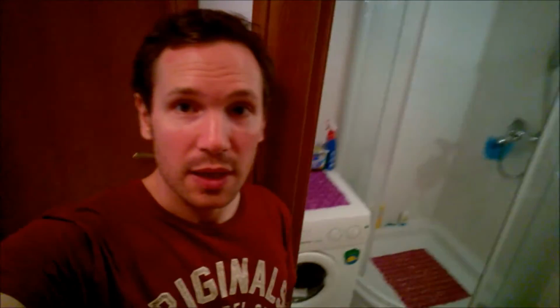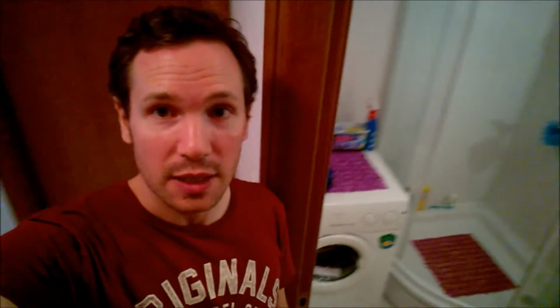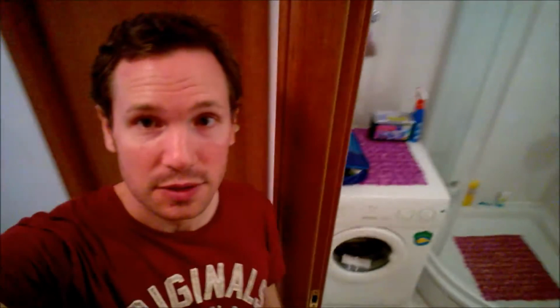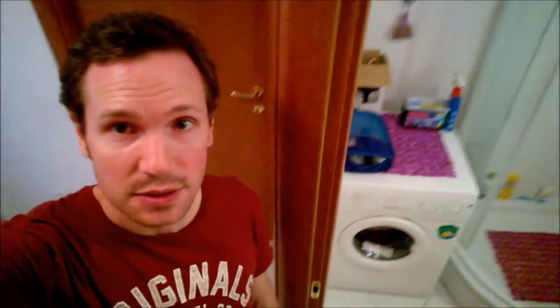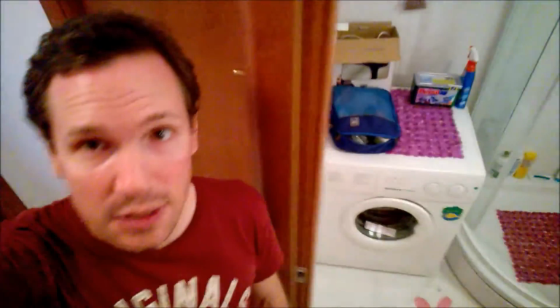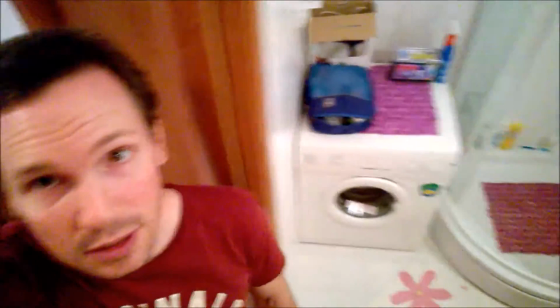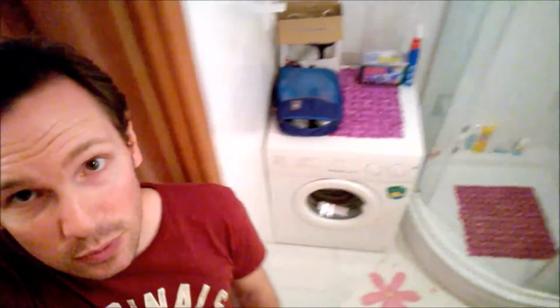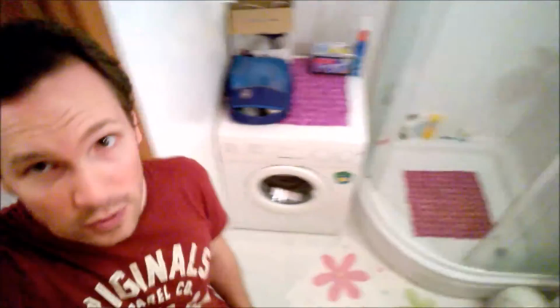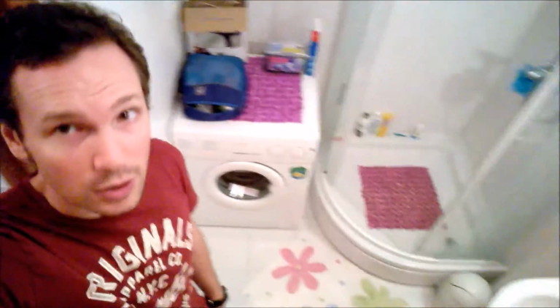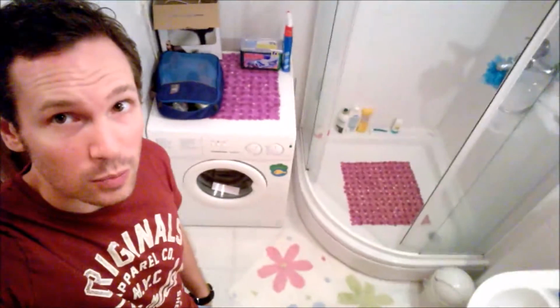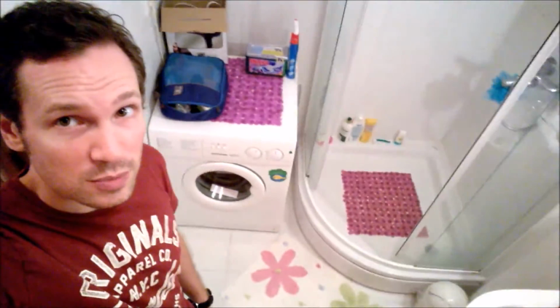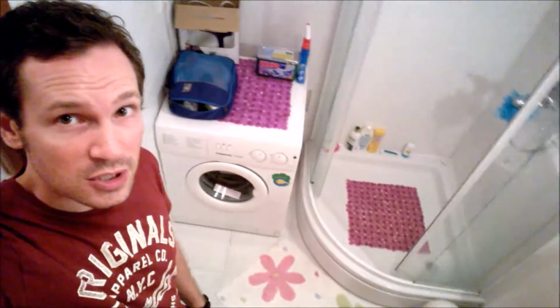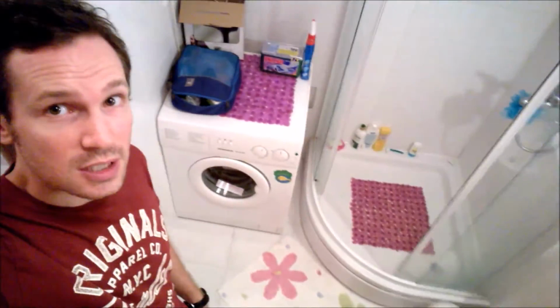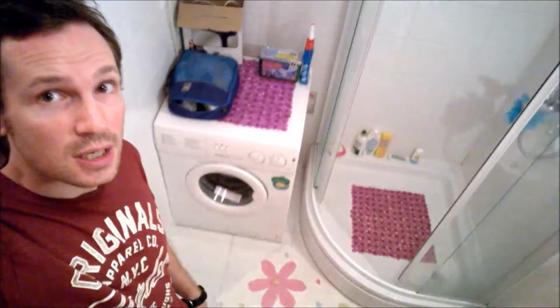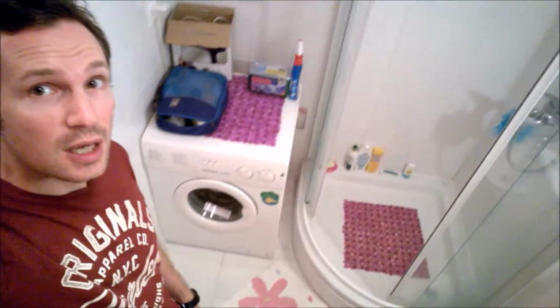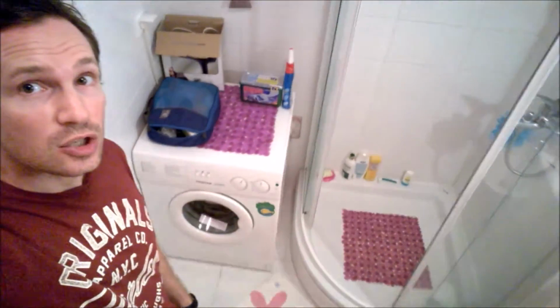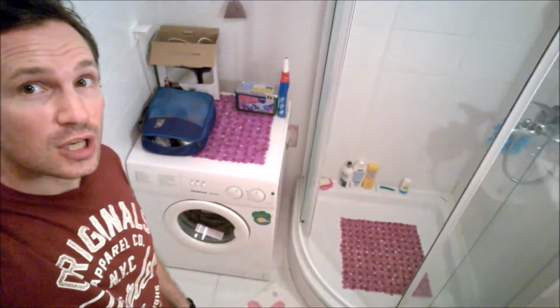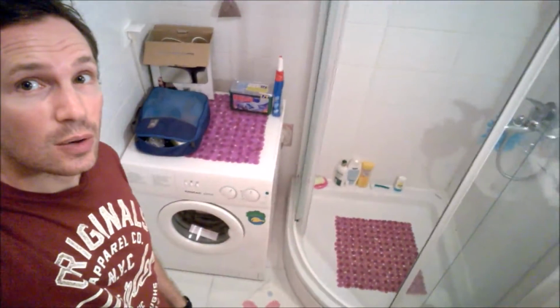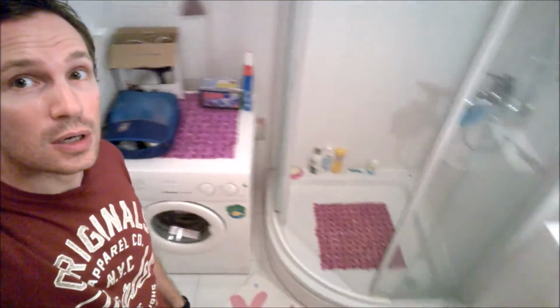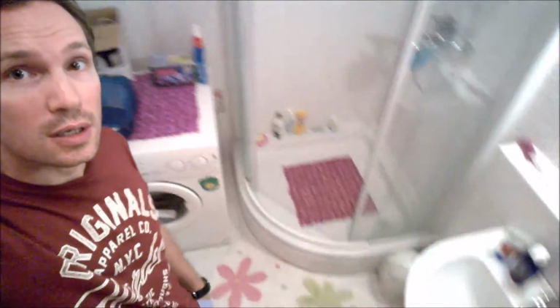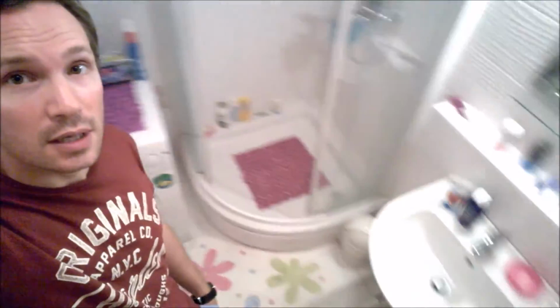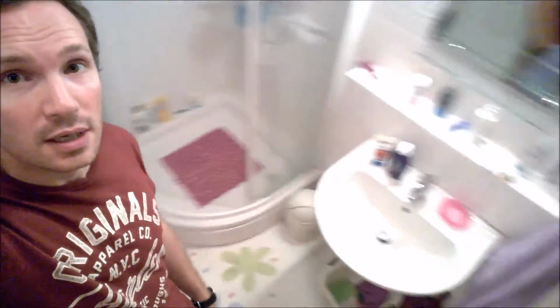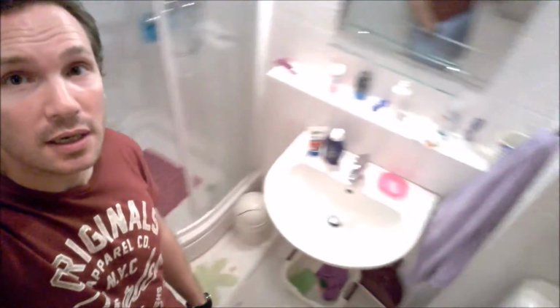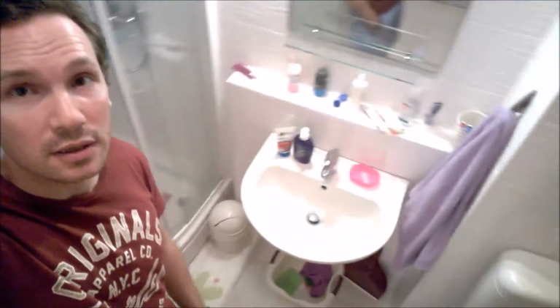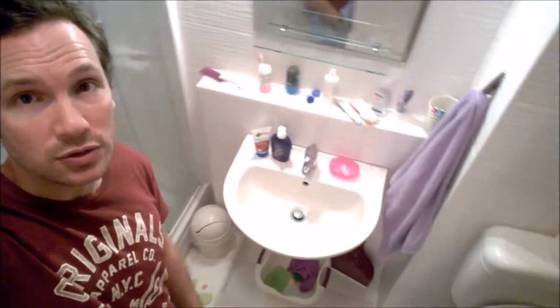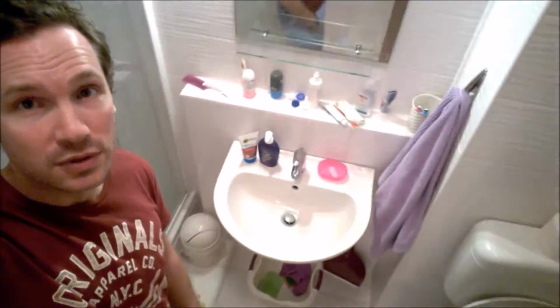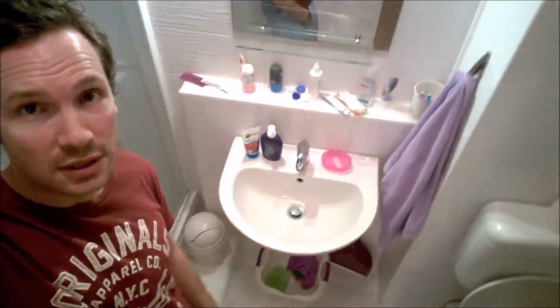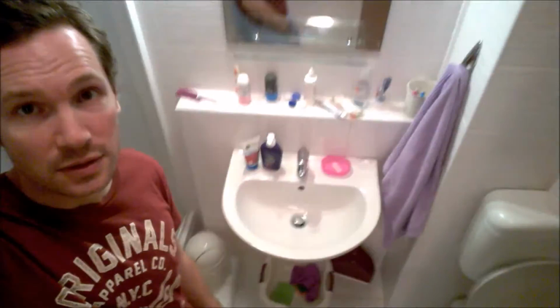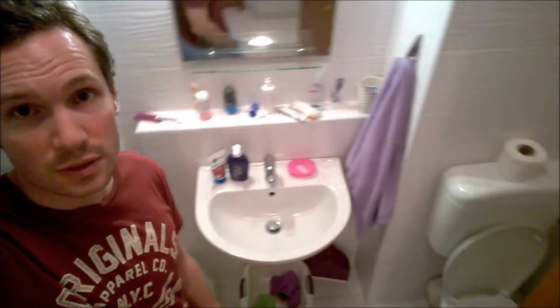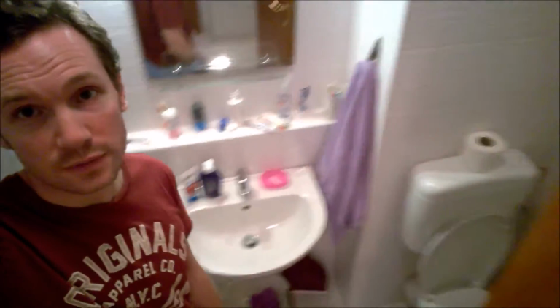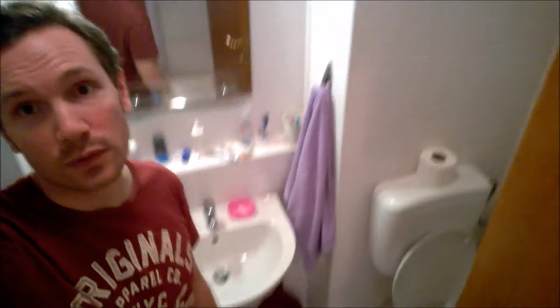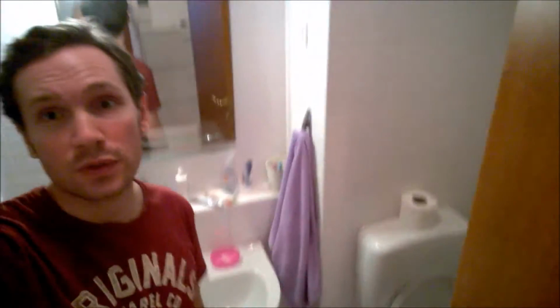As you can see, we've got a washing machine, shower, and the usual sink and toilet, of course.